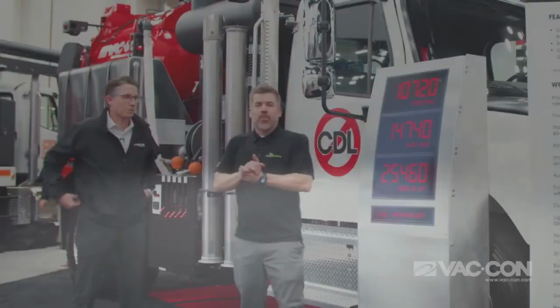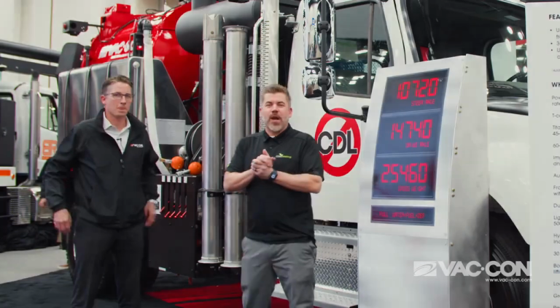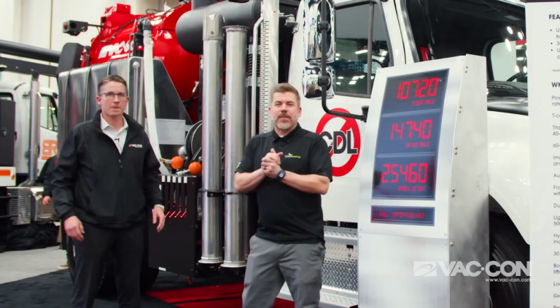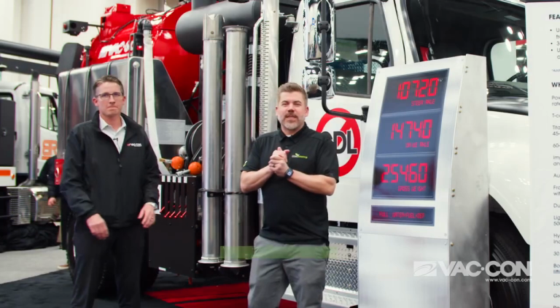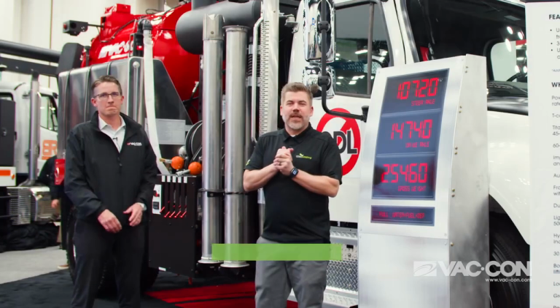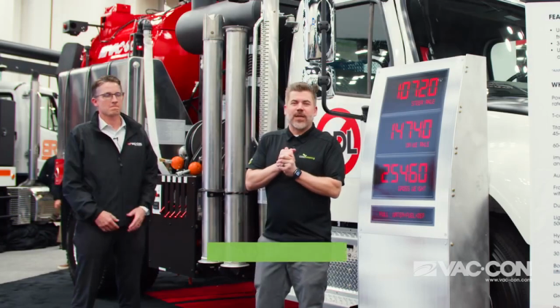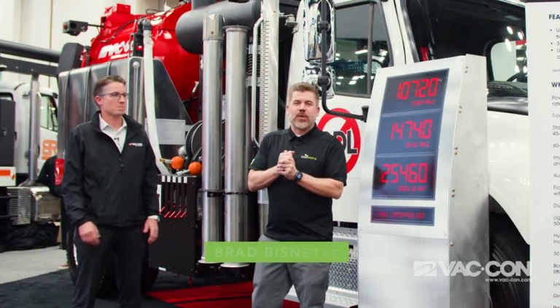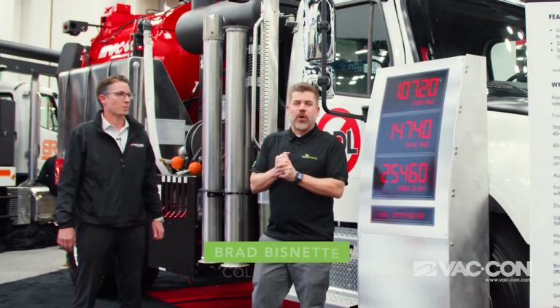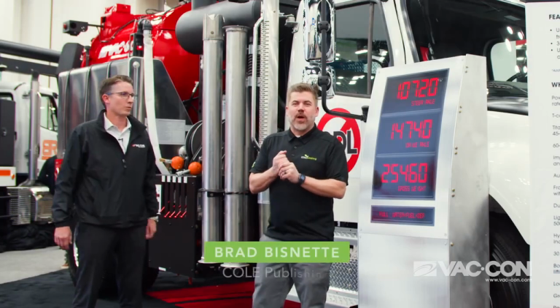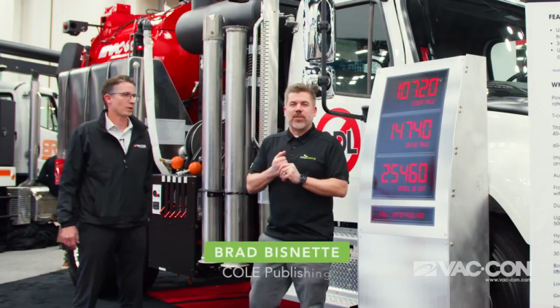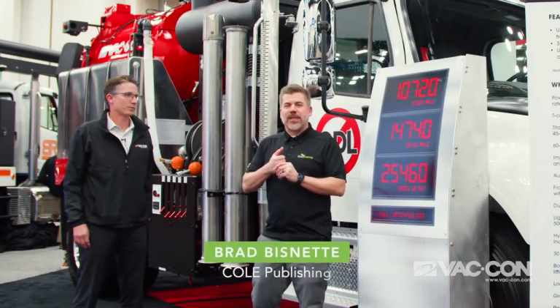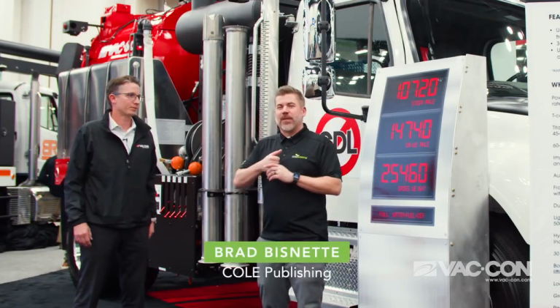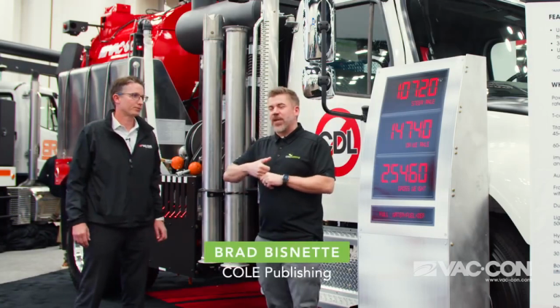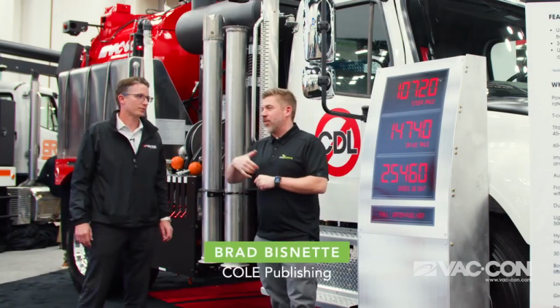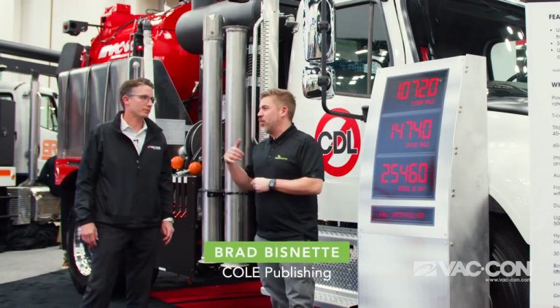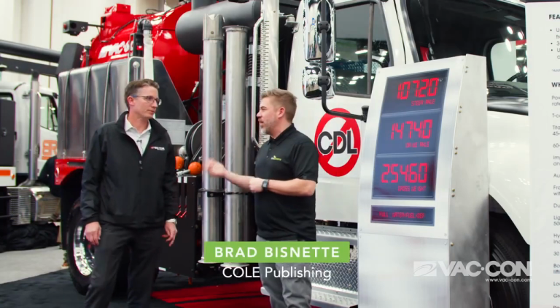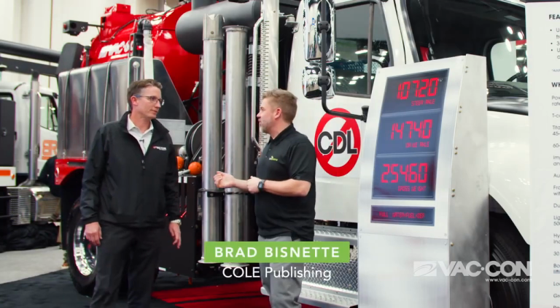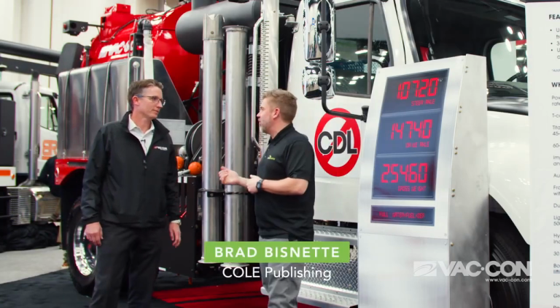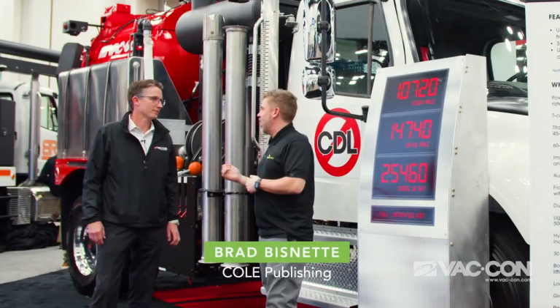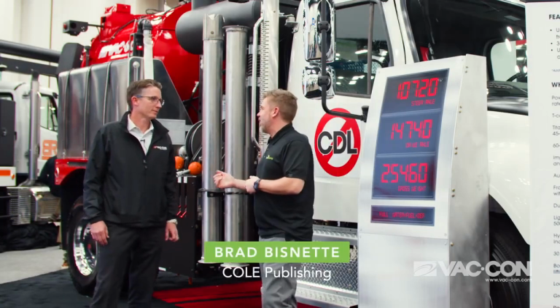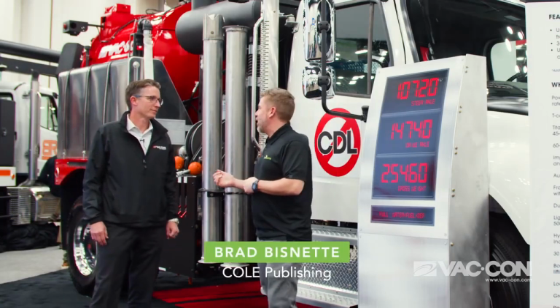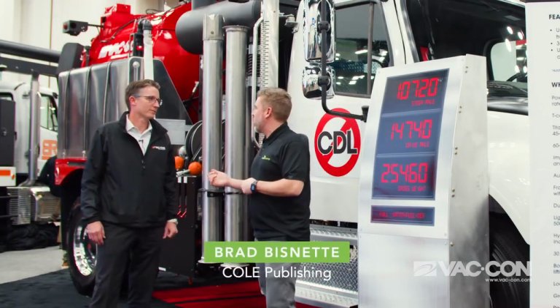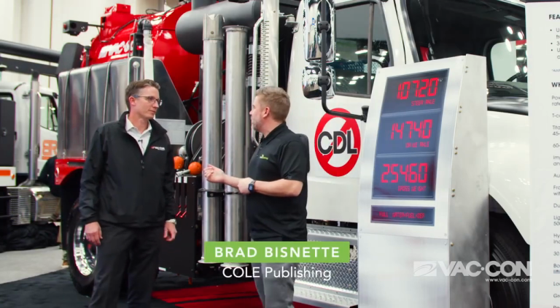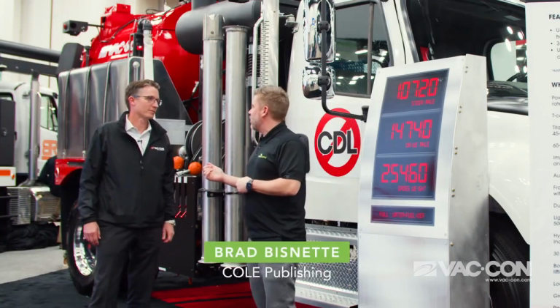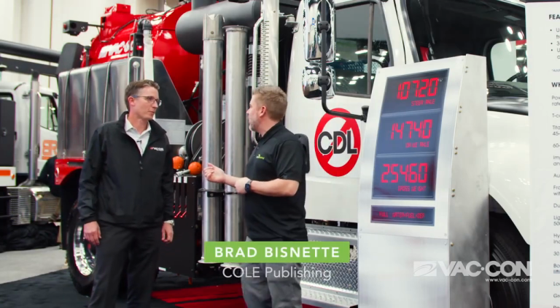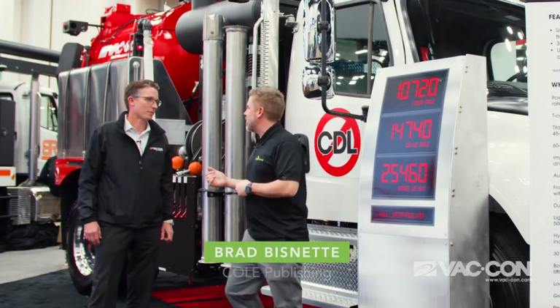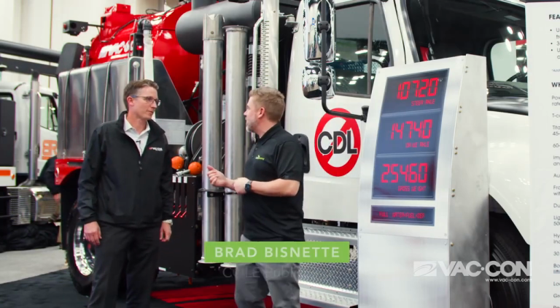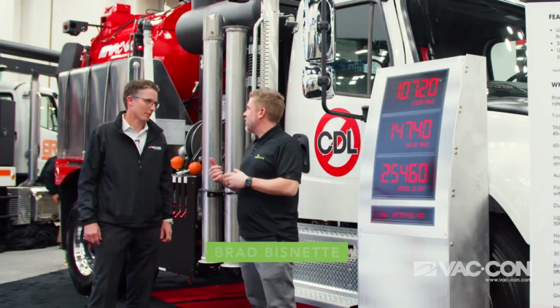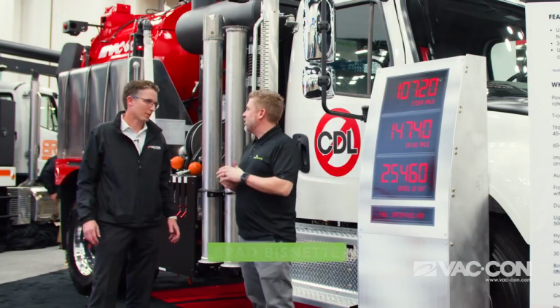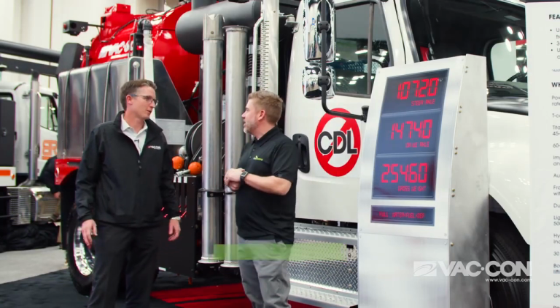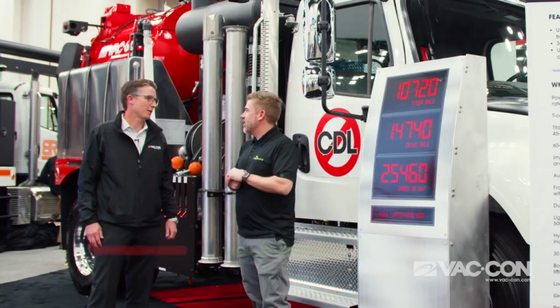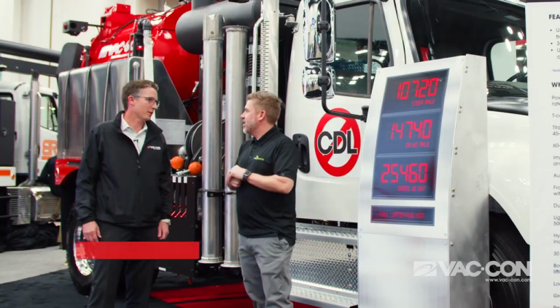Brad Biznett here with Co-Publishing, chatting with Bryce from VATCON. Always great to see you. Same here.